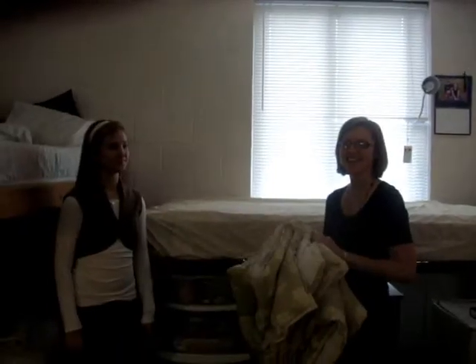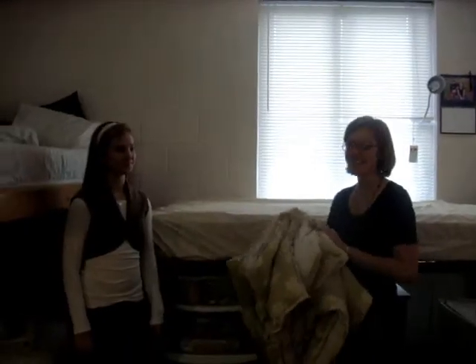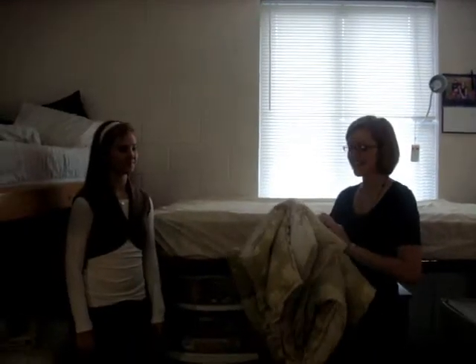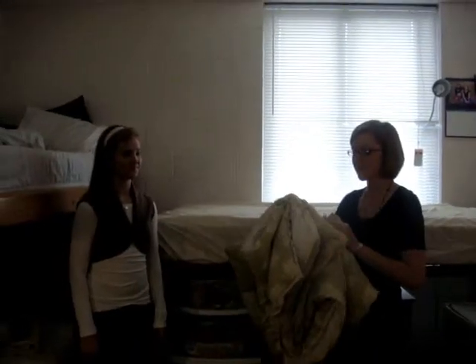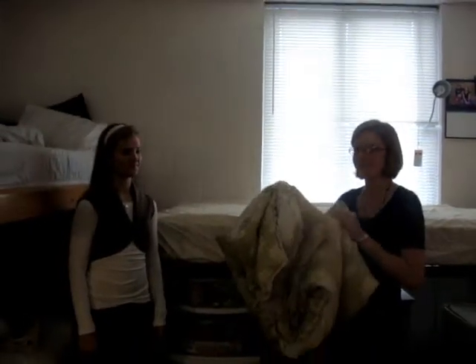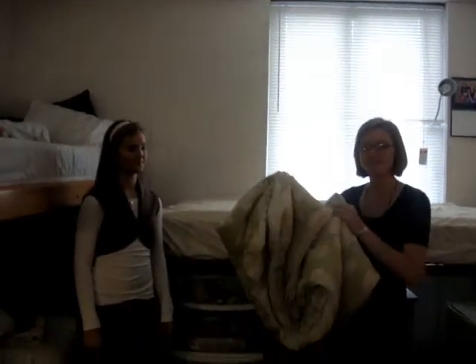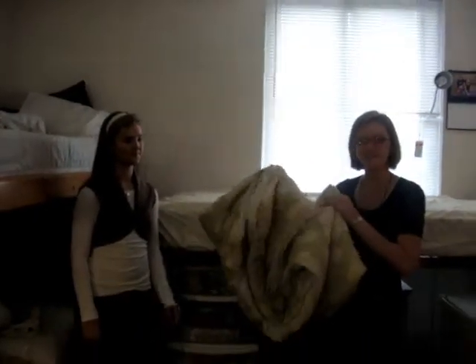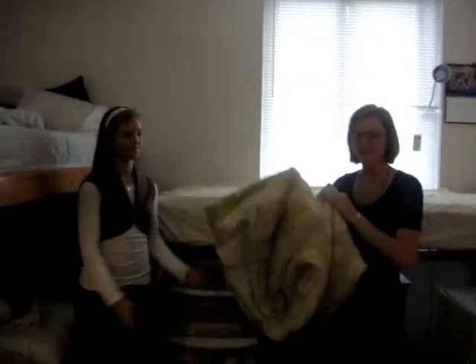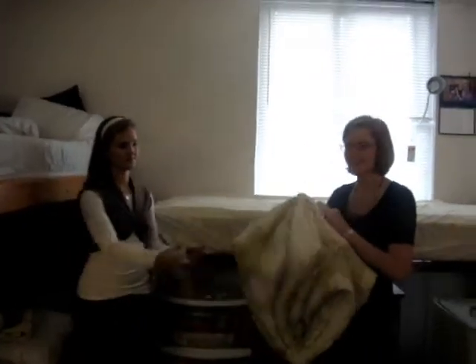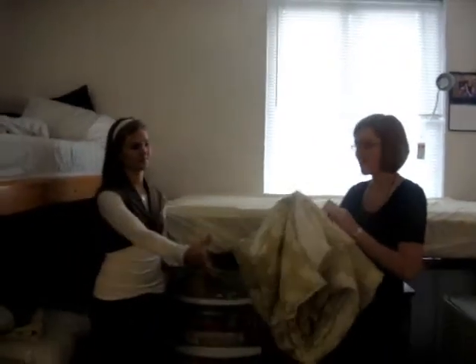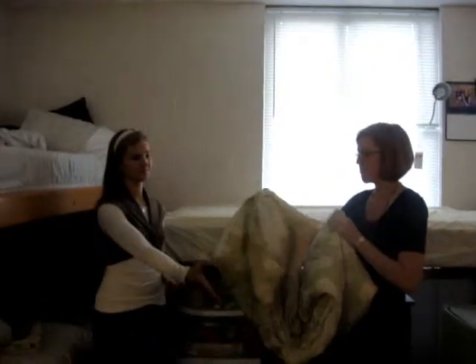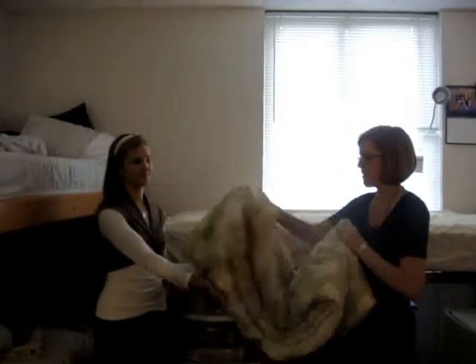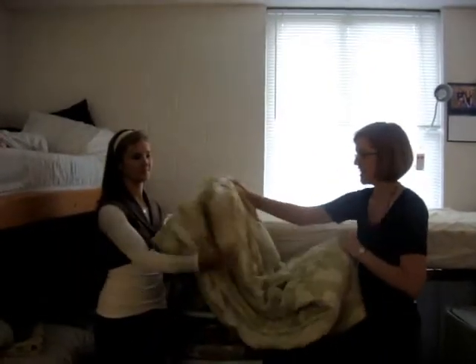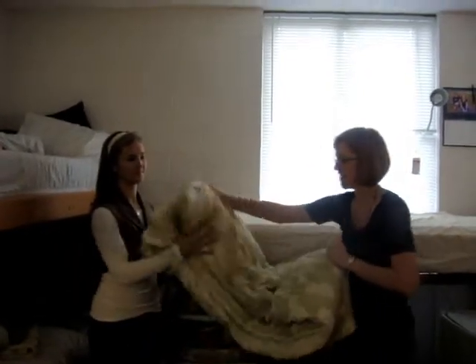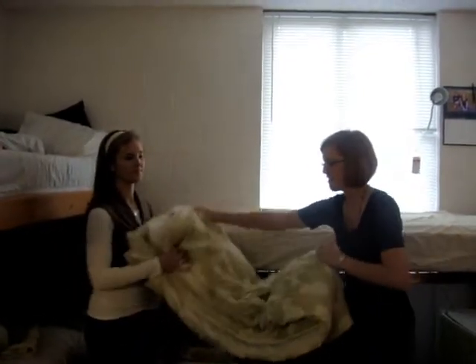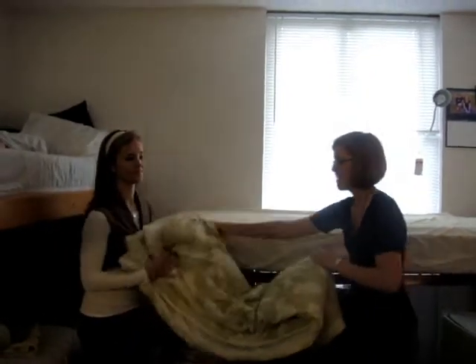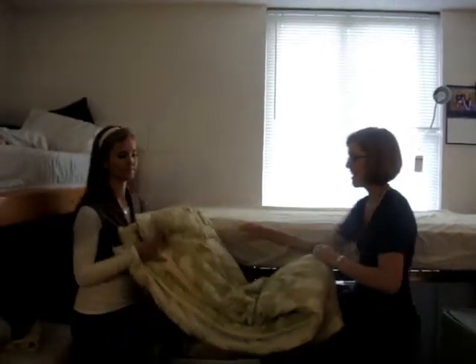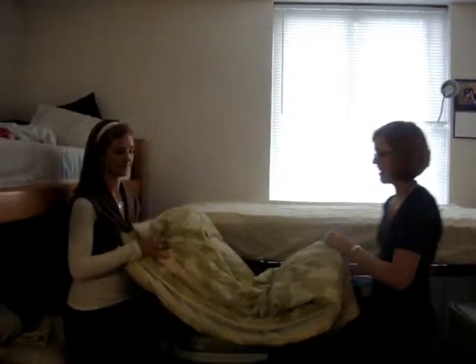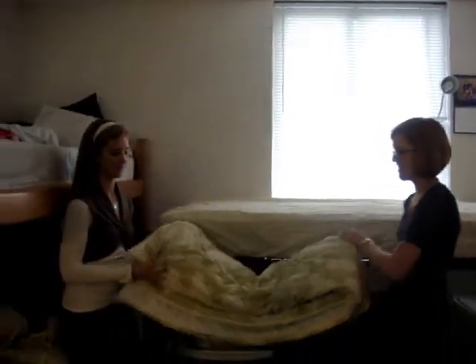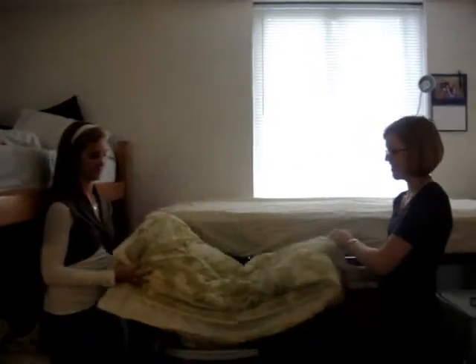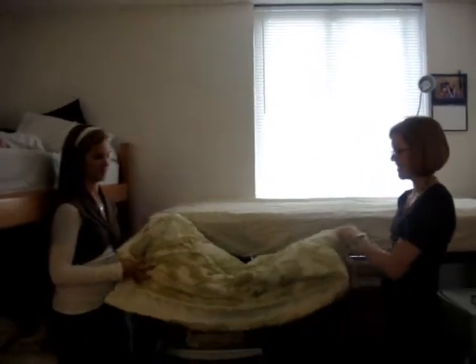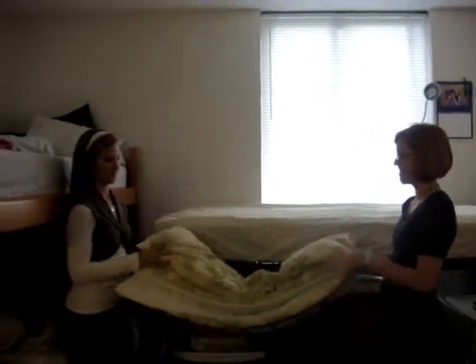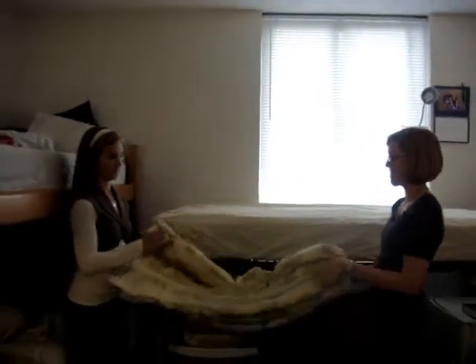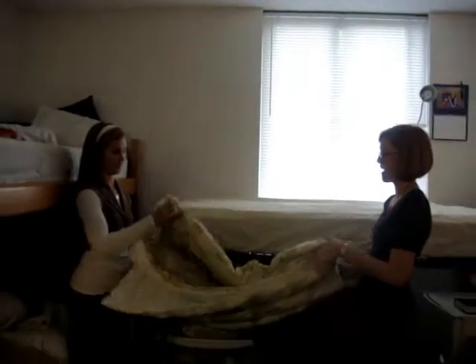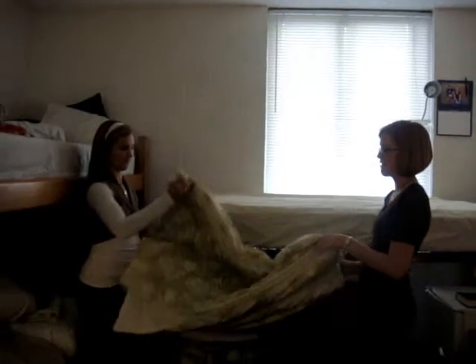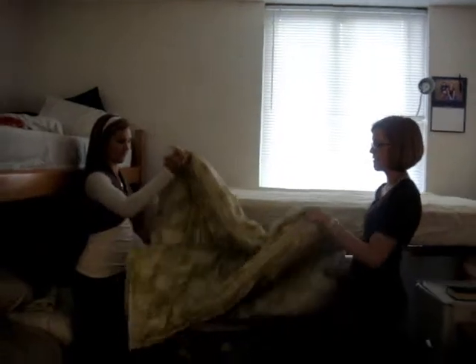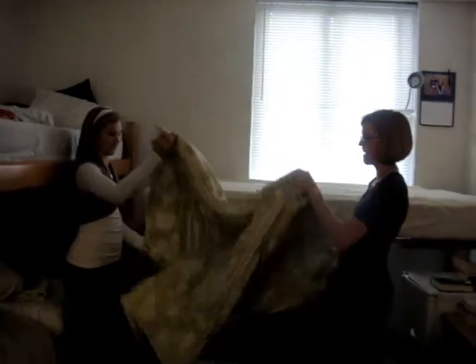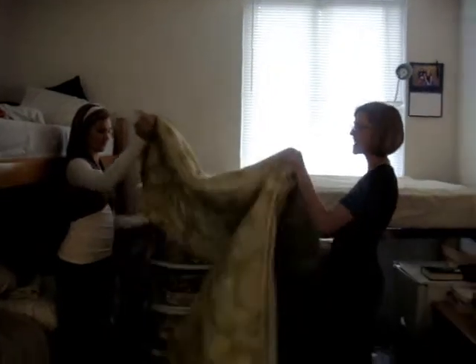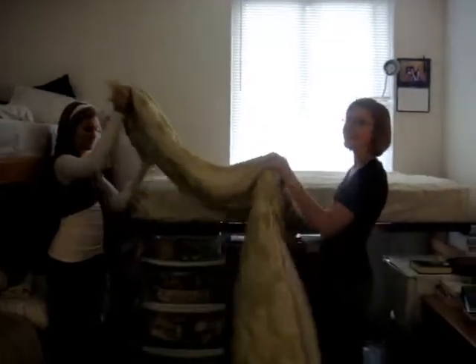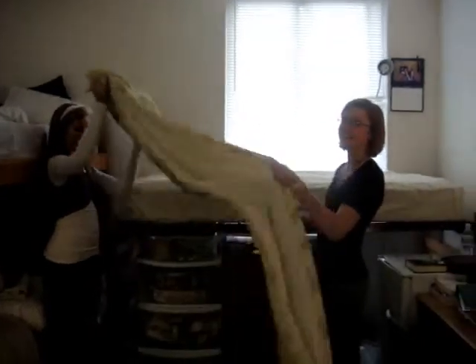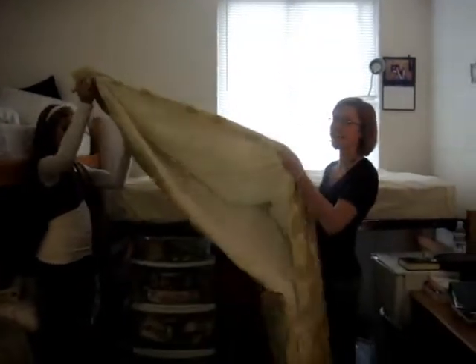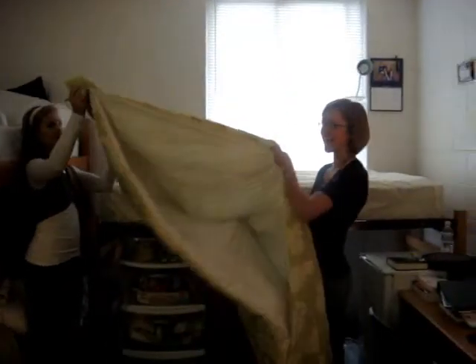Thirdly, you need to put the comforter on. Place it over the bed and tuck it under the mattress for a nice clean look.